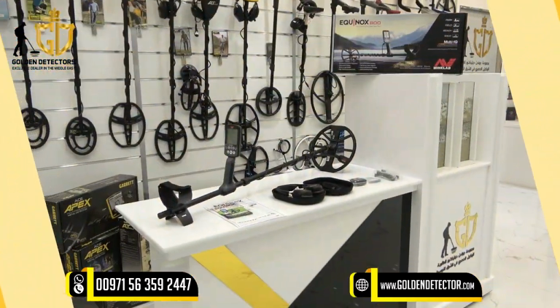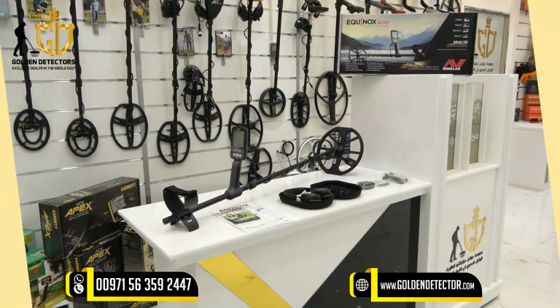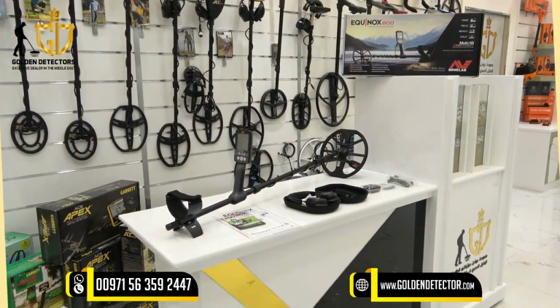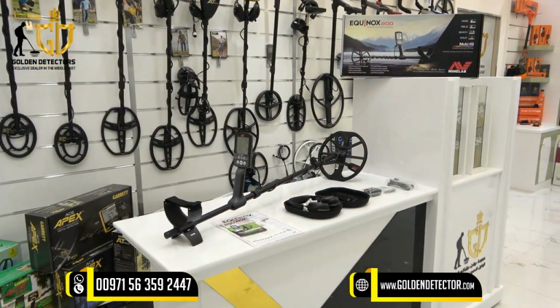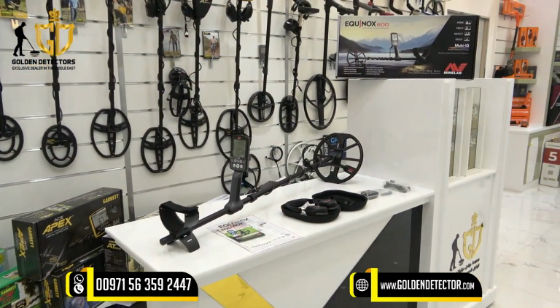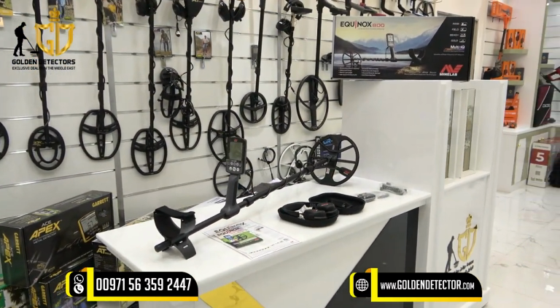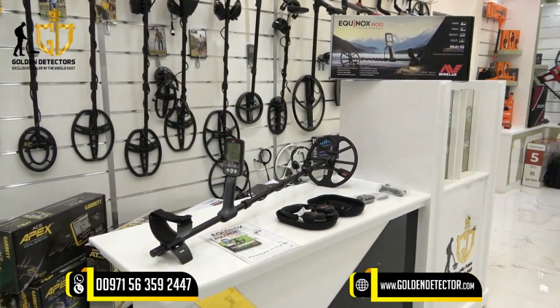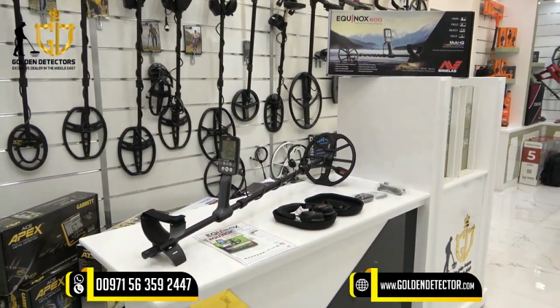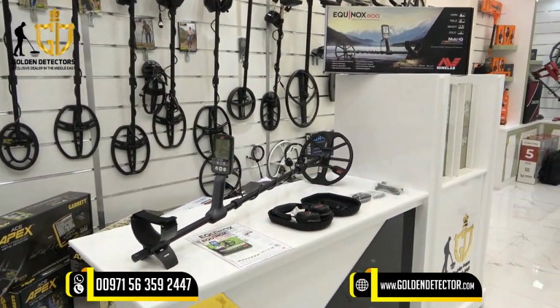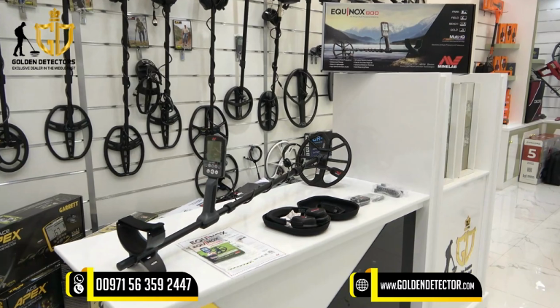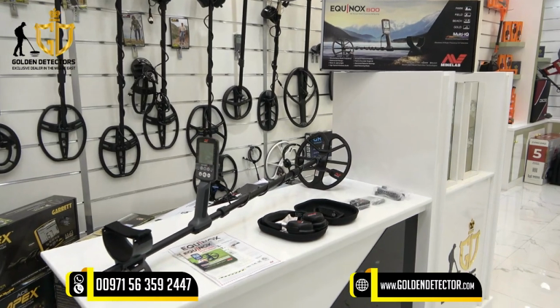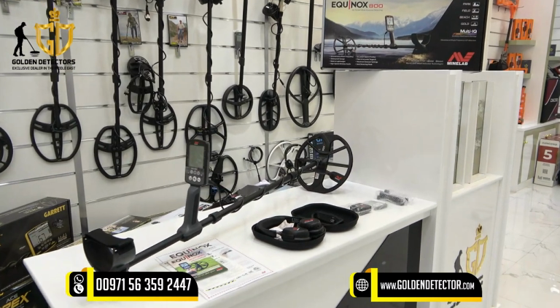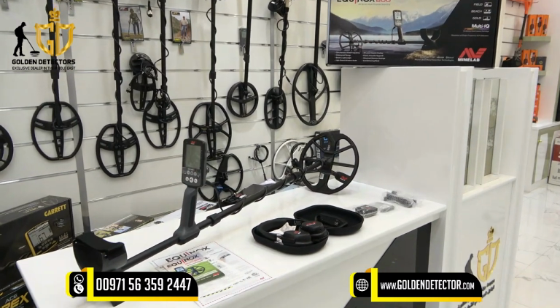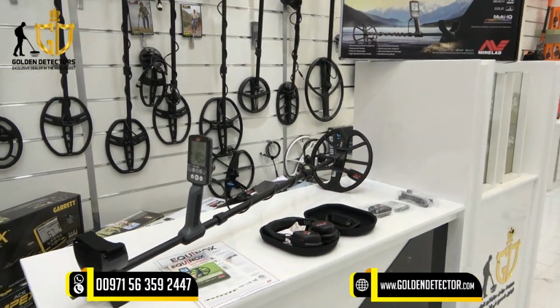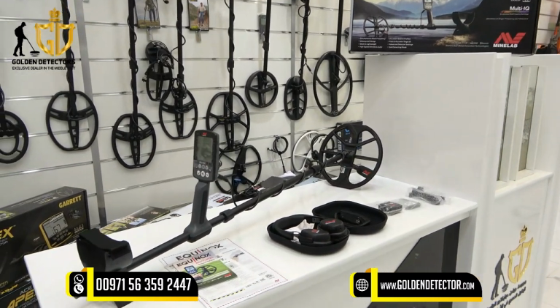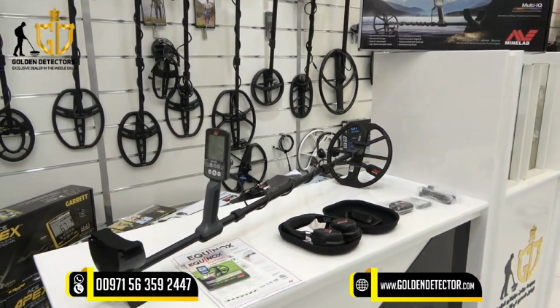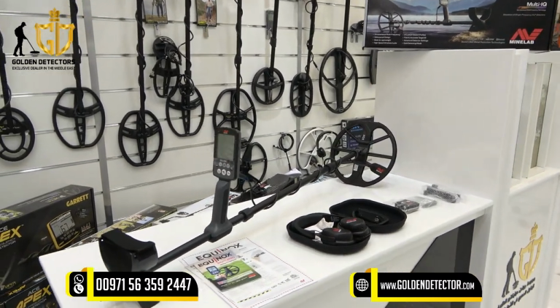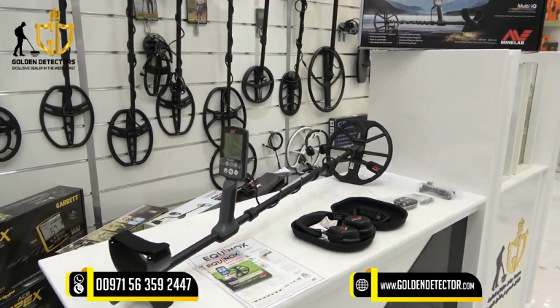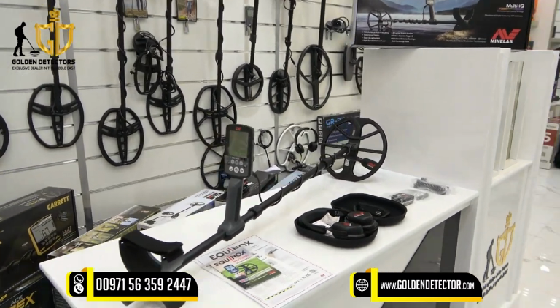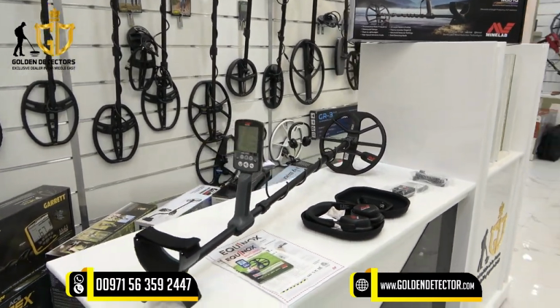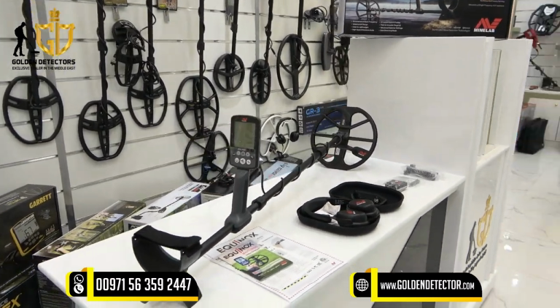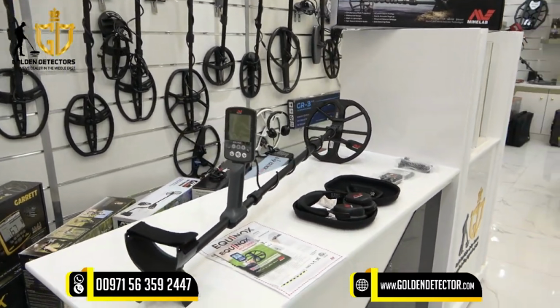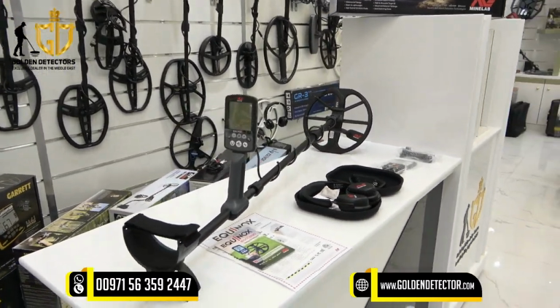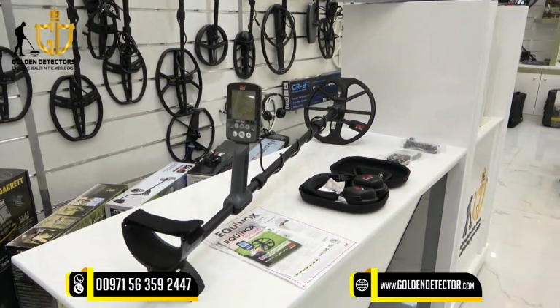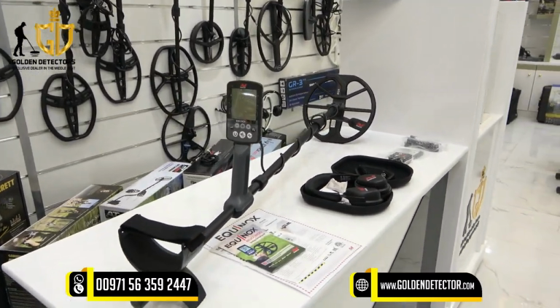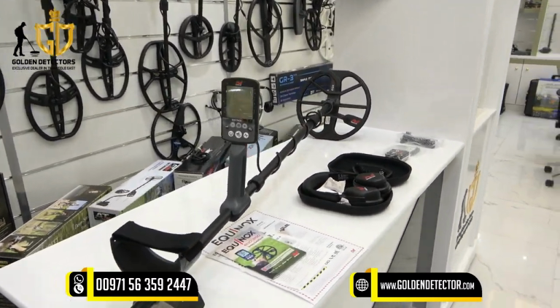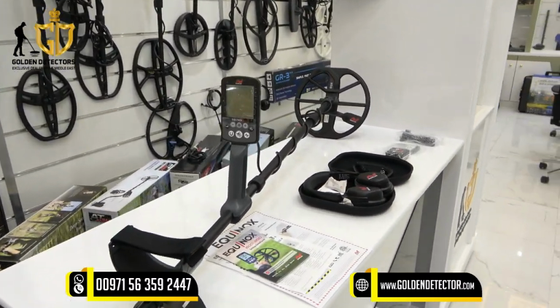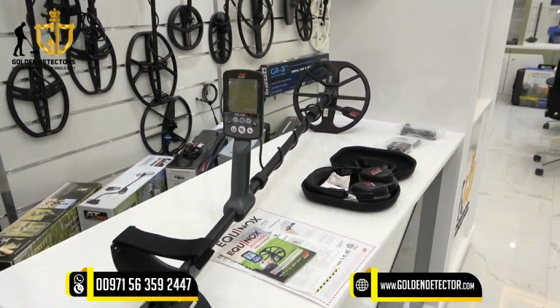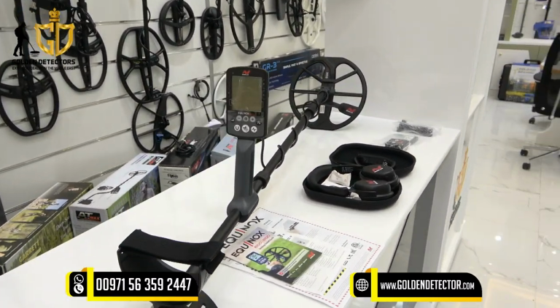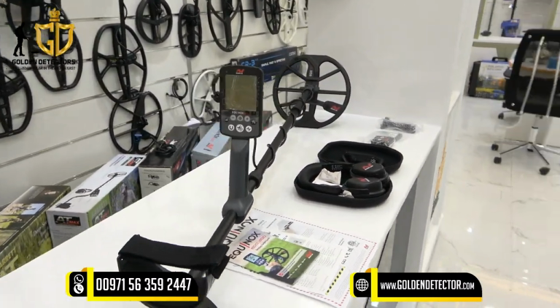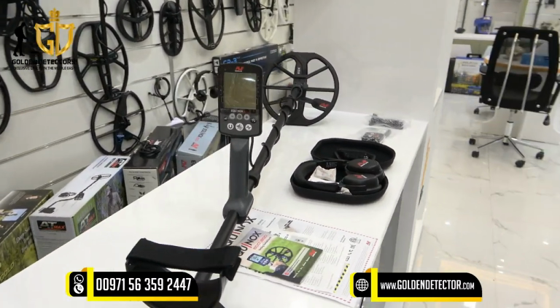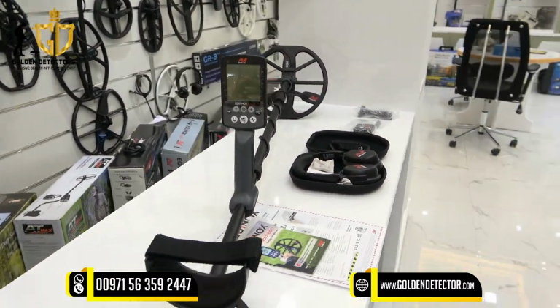The Minelab Equinox 800 is a fully submersible device up to 3 meters. Let's proceed to the parts and accessories.